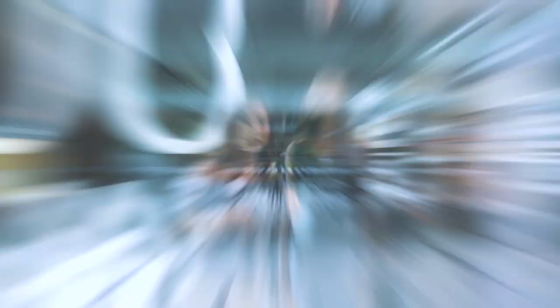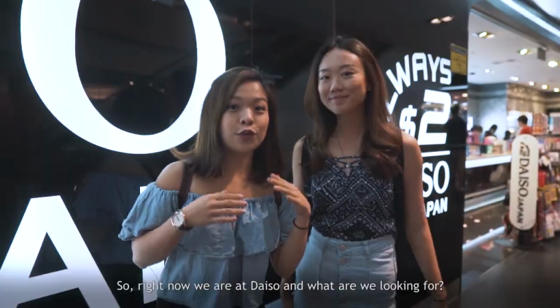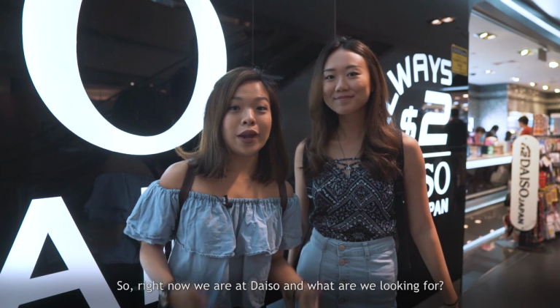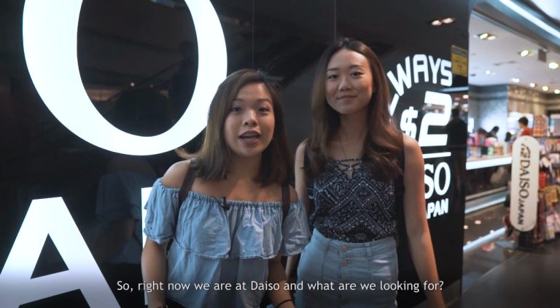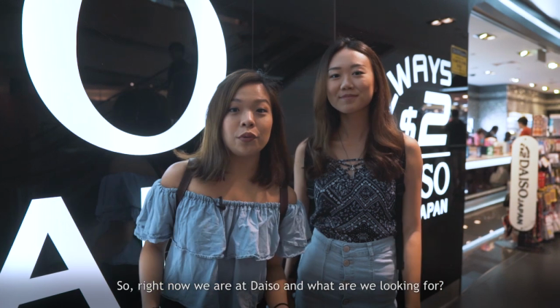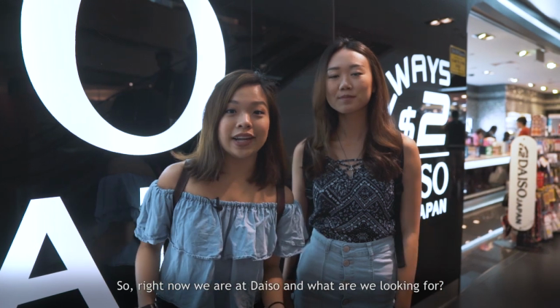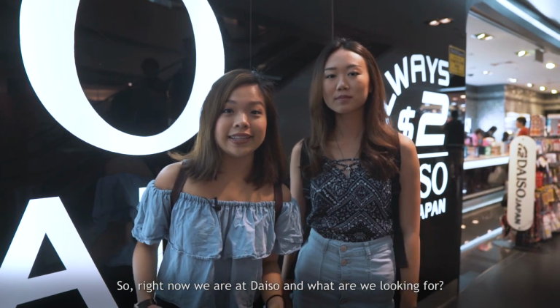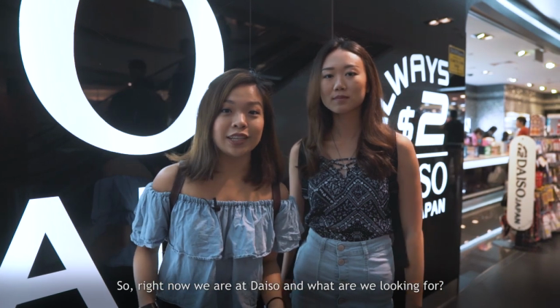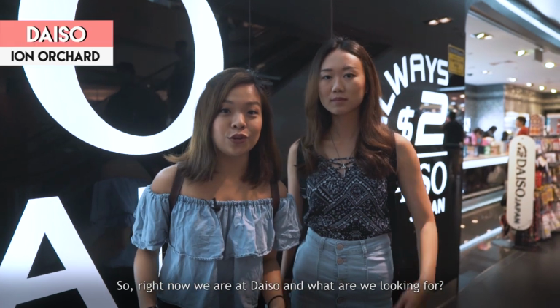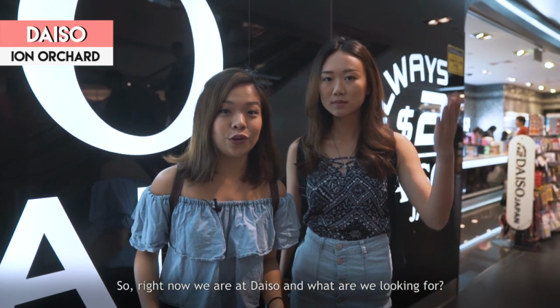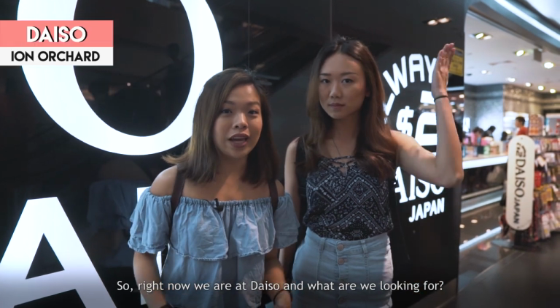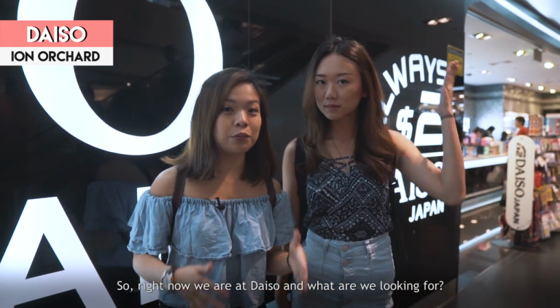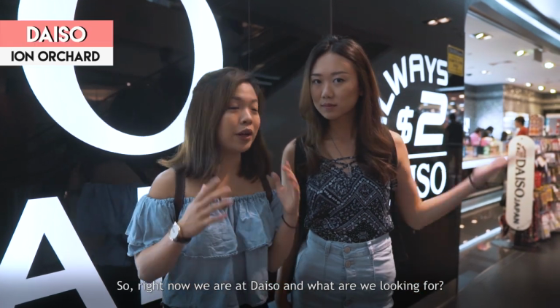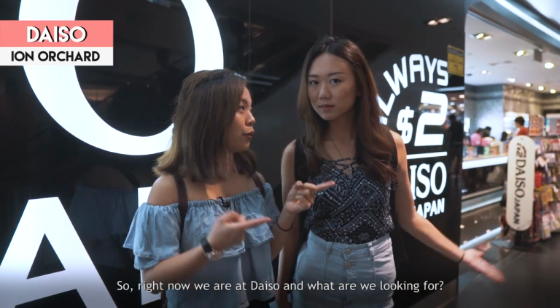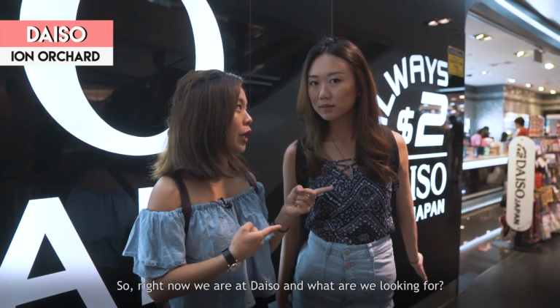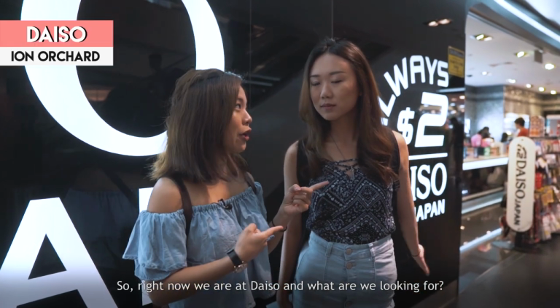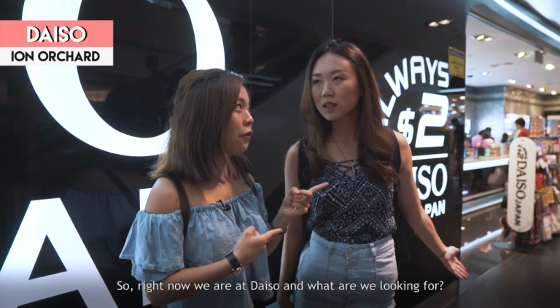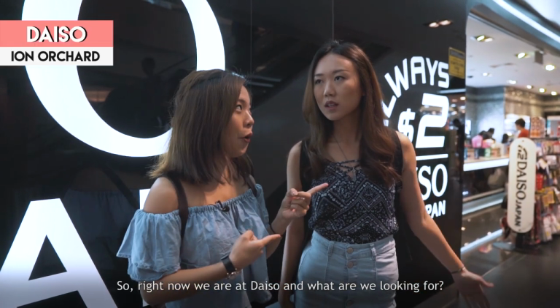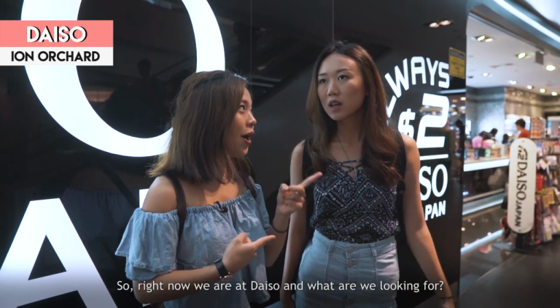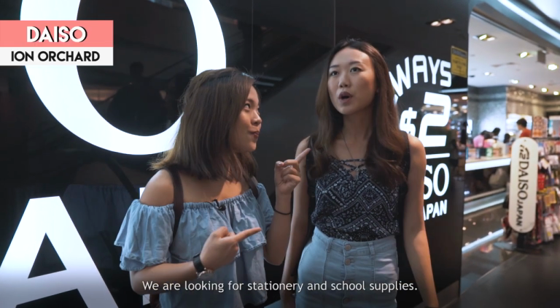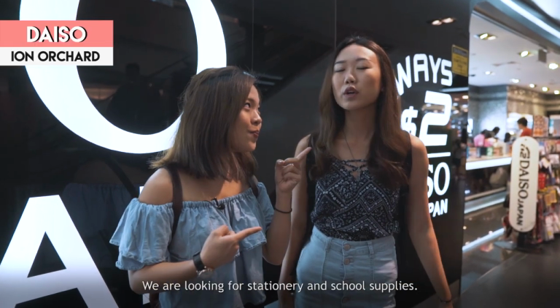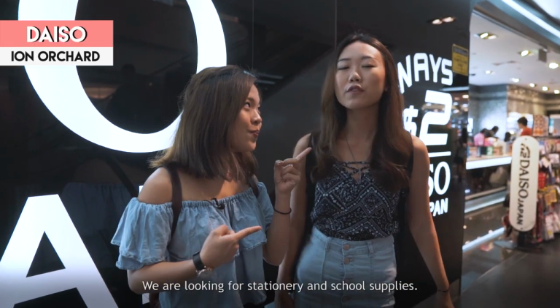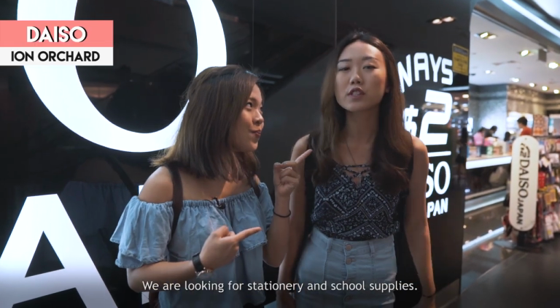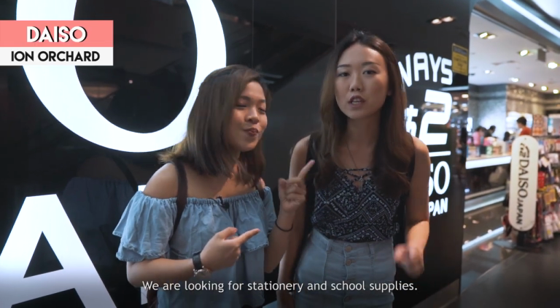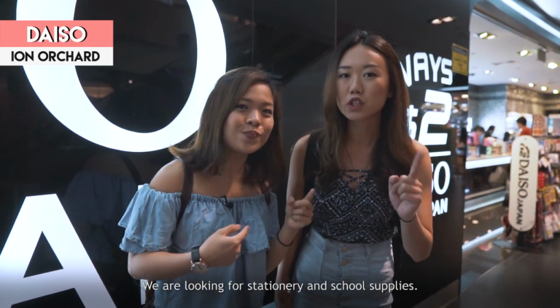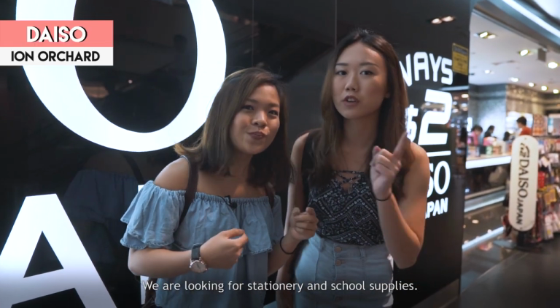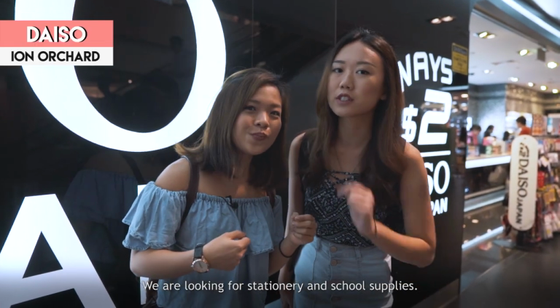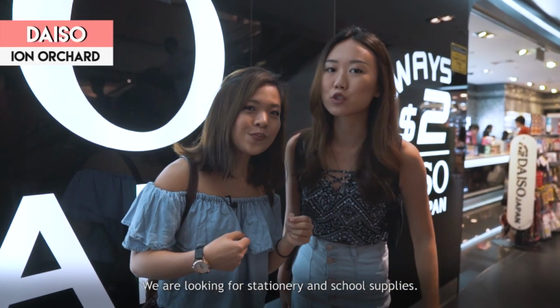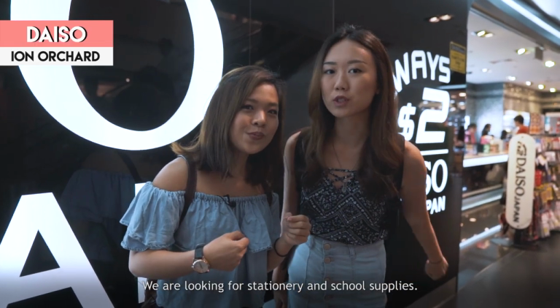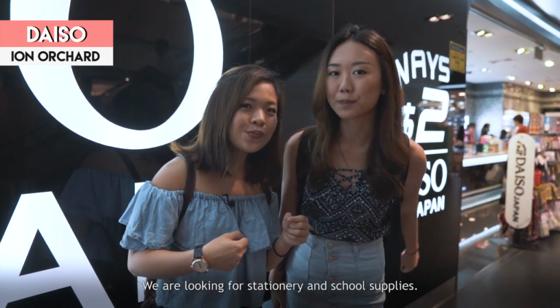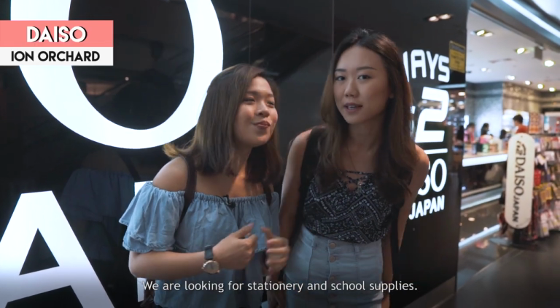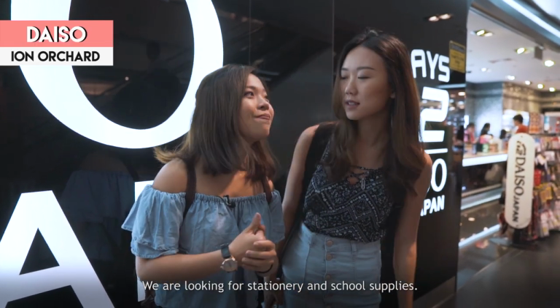So right now we are at Daiso and we are looking for stationery and school supplies.